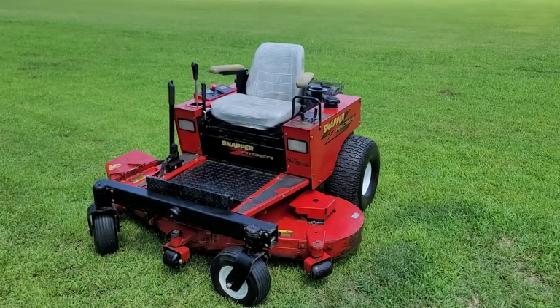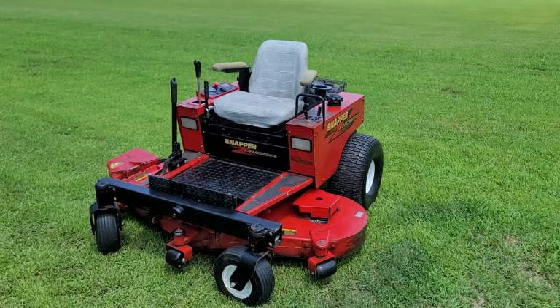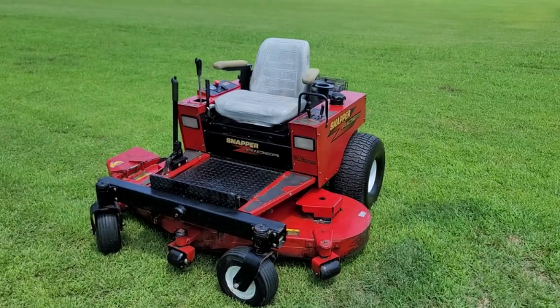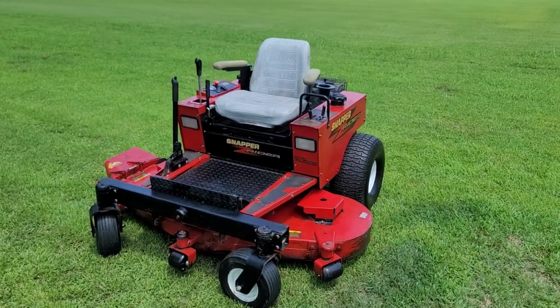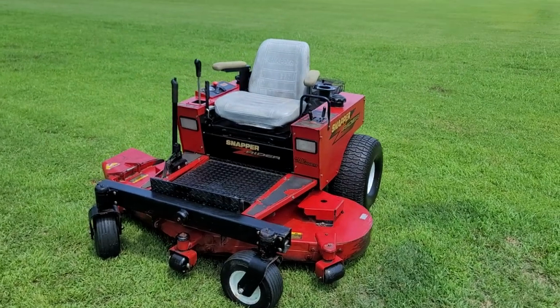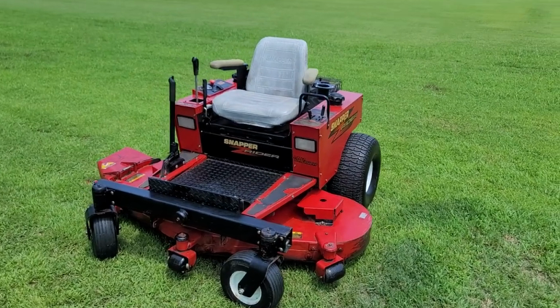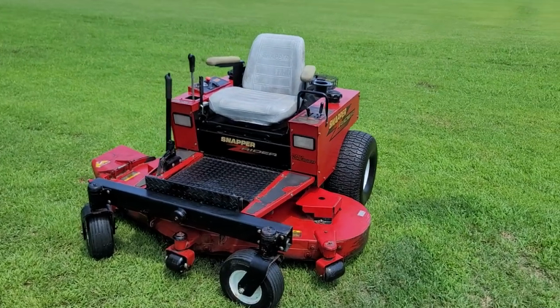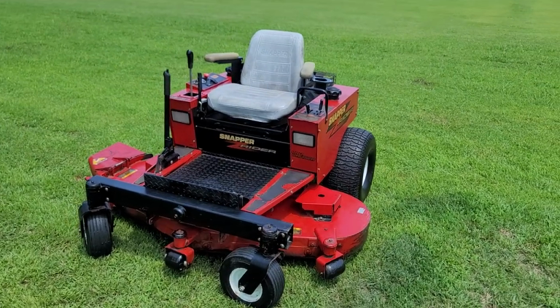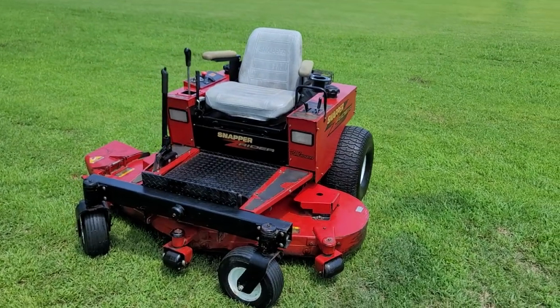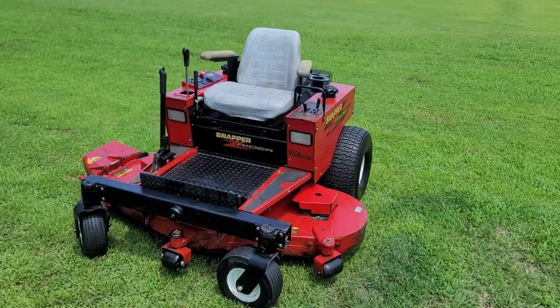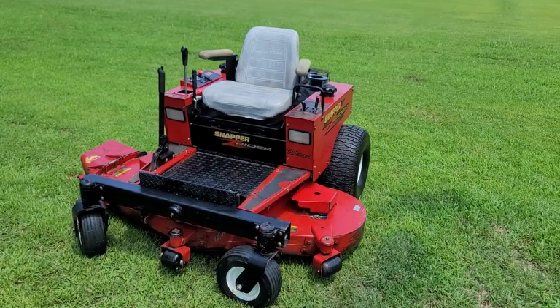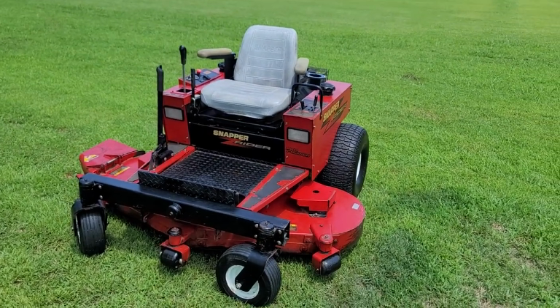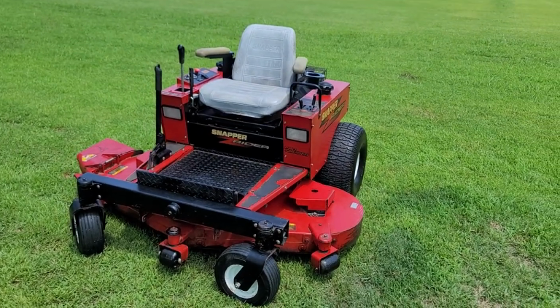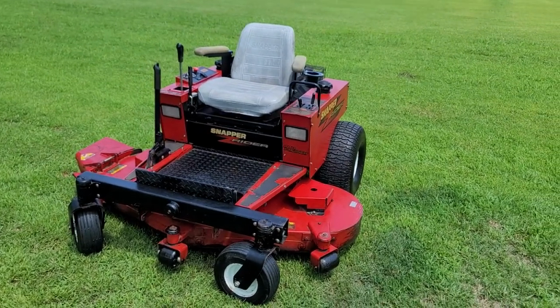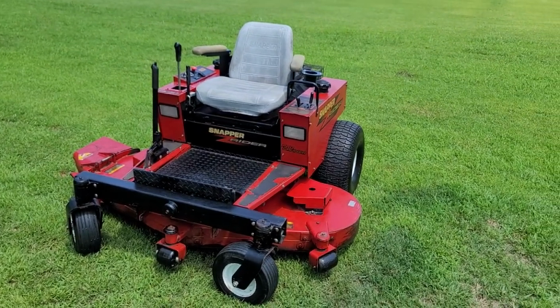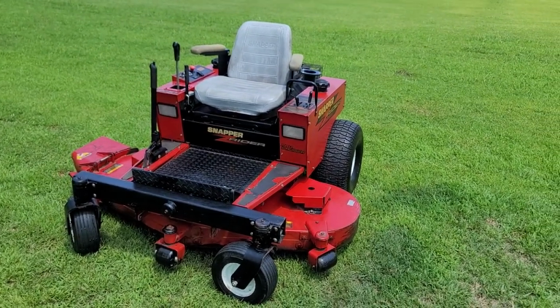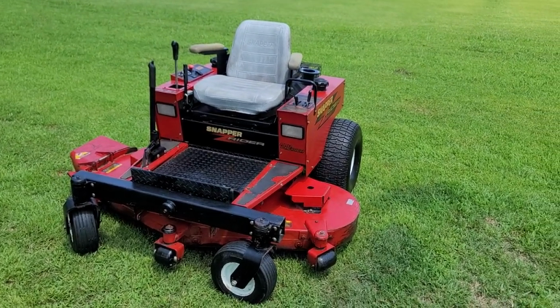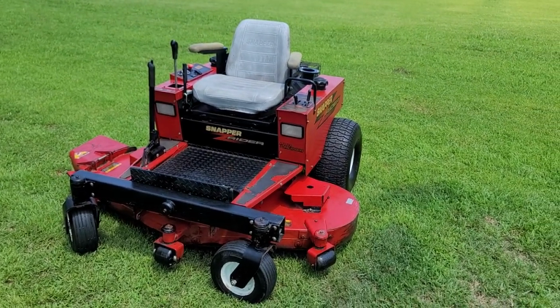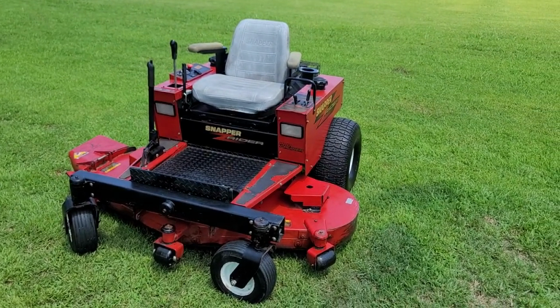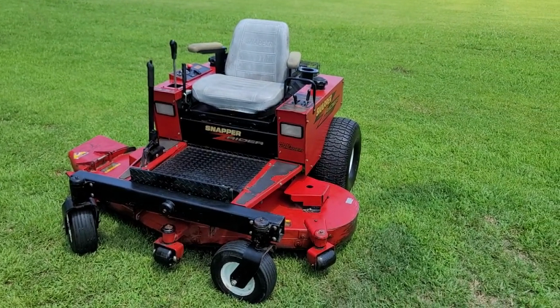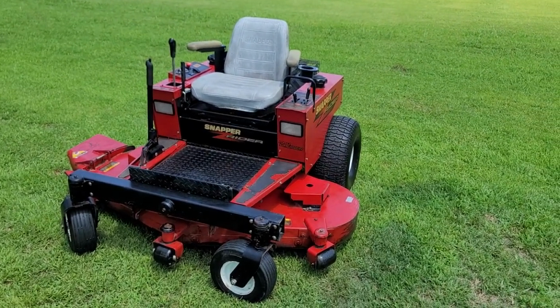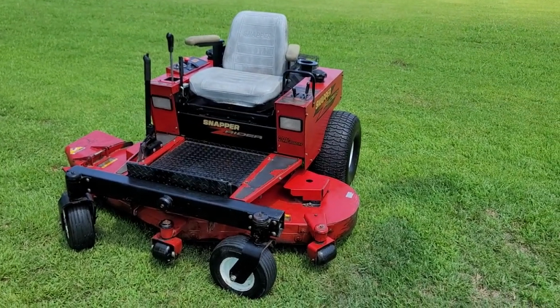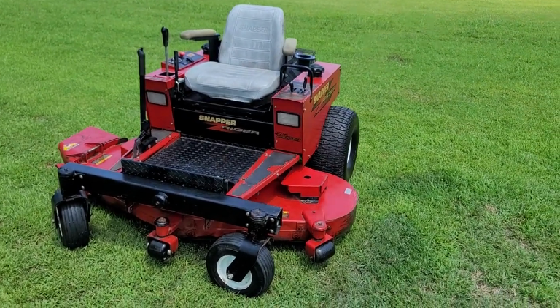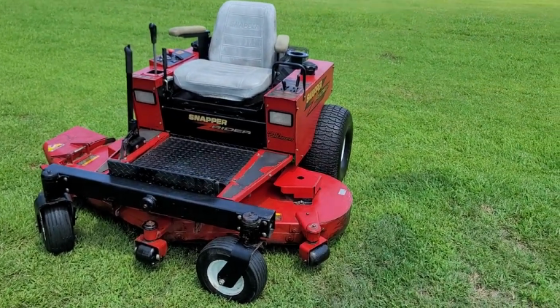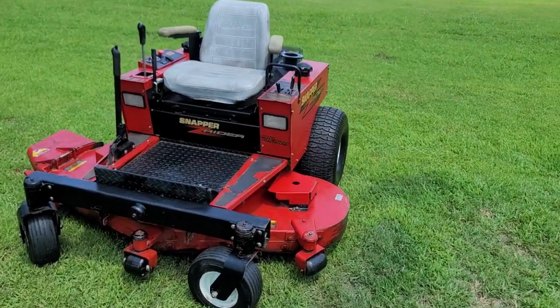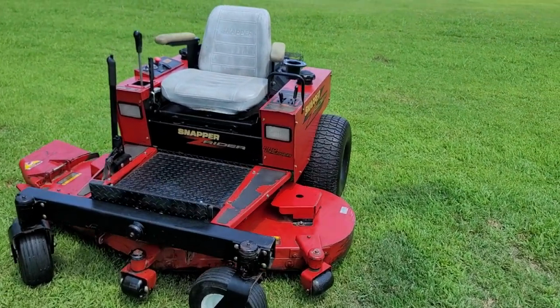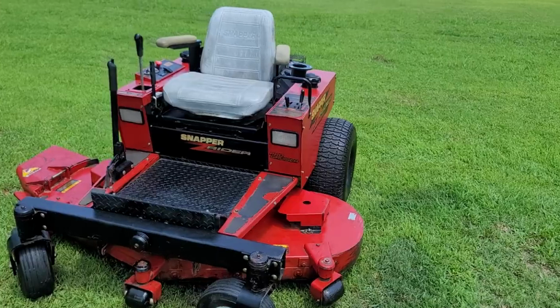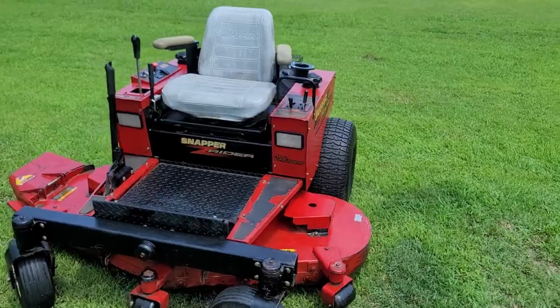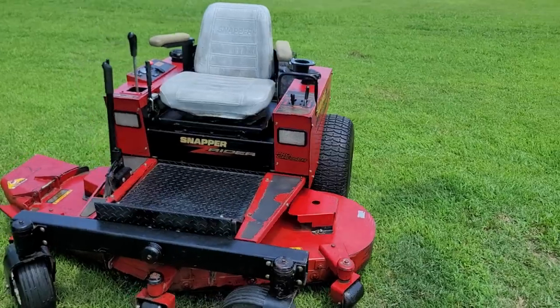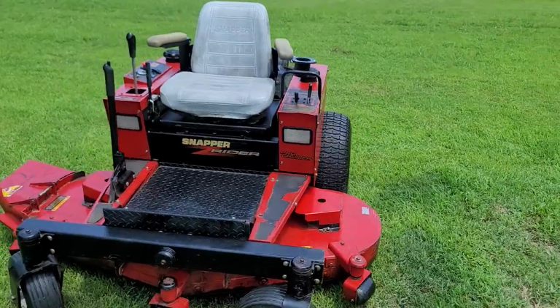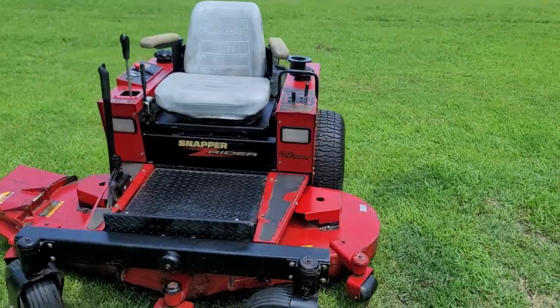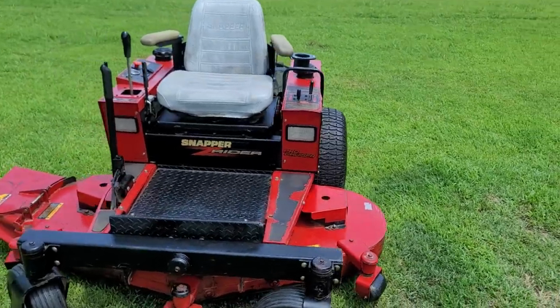Alright, I've got a really nice Snapper Z Rider, 61 inch. This is a Pro Cruiser model.